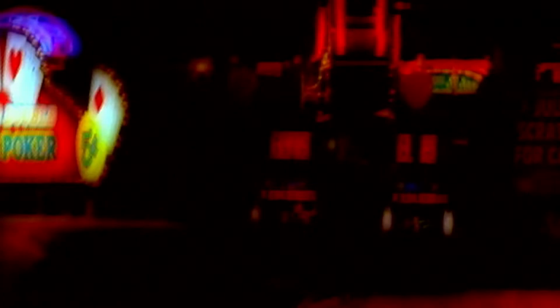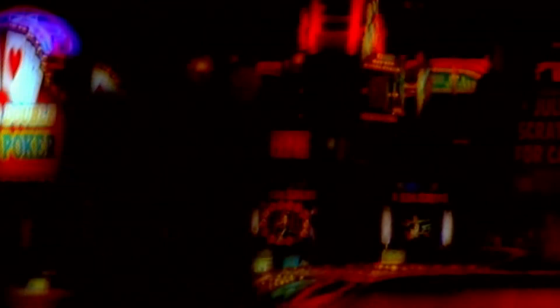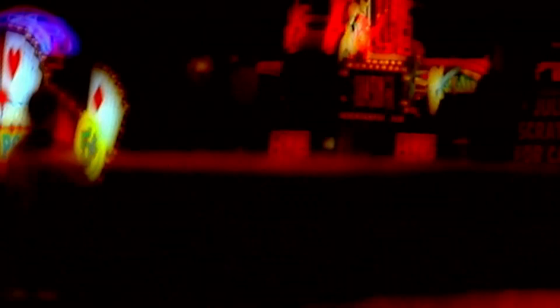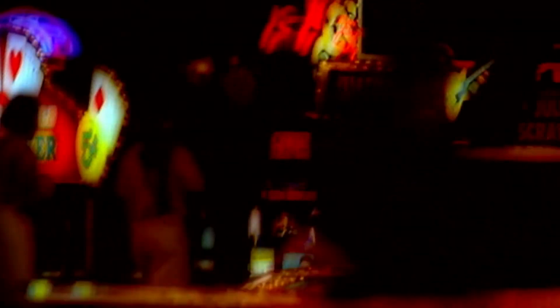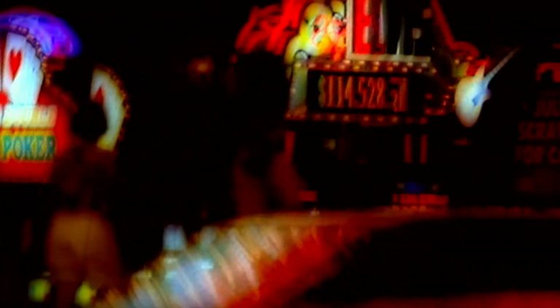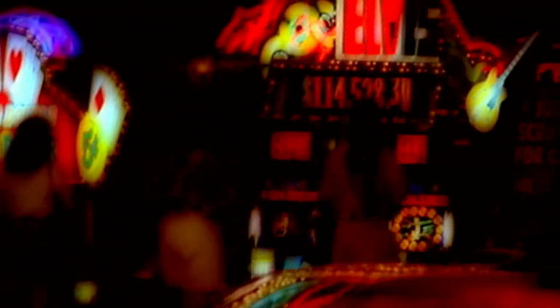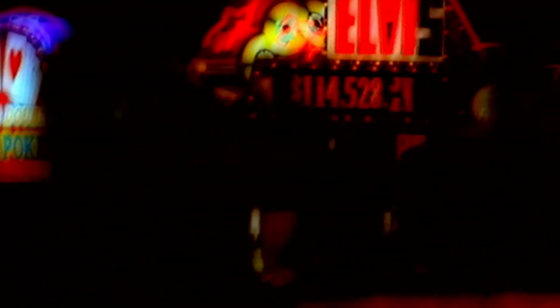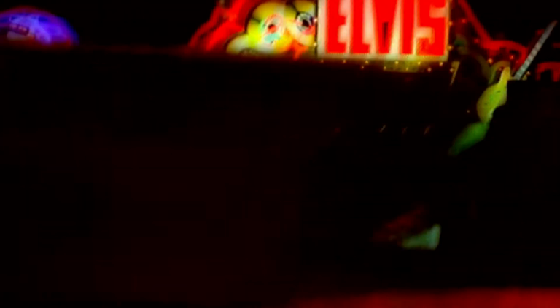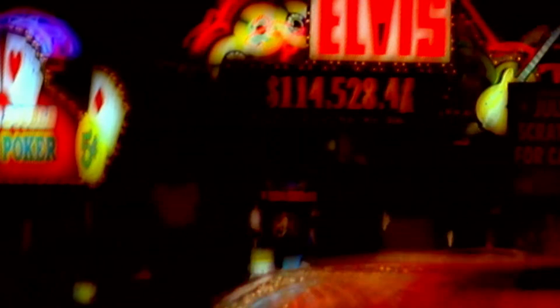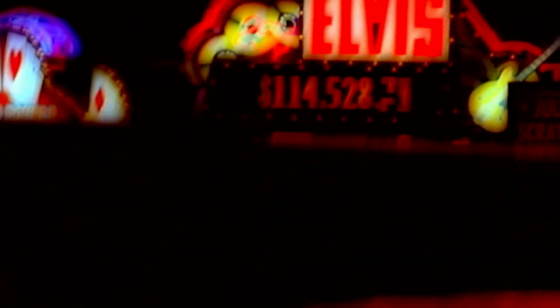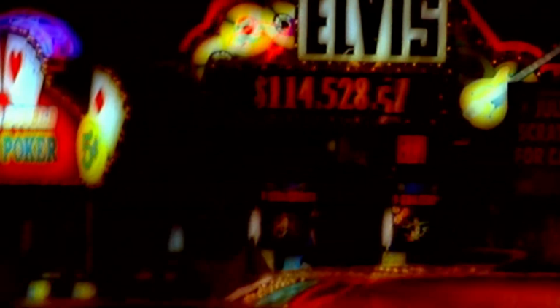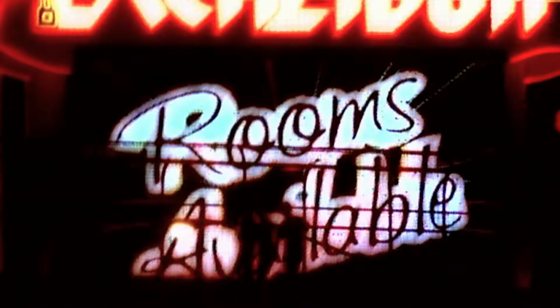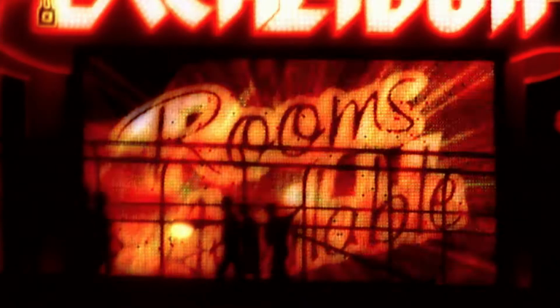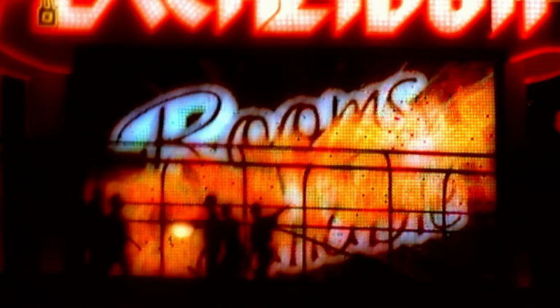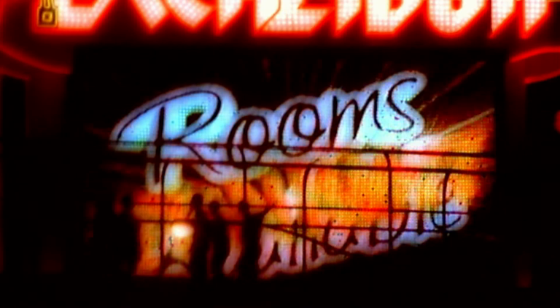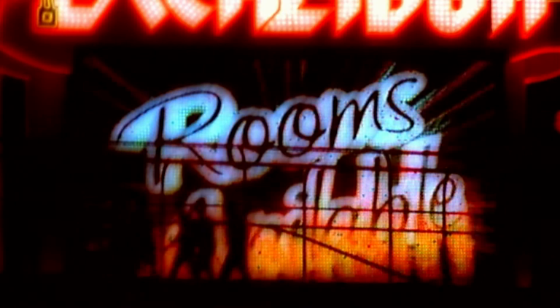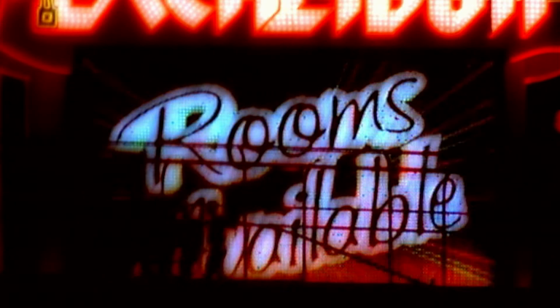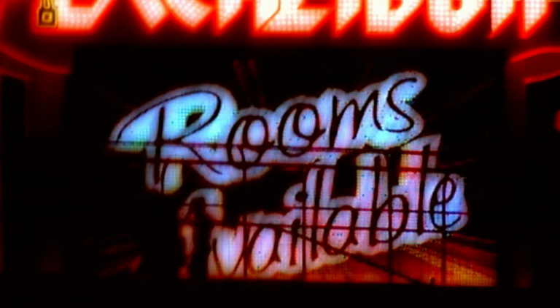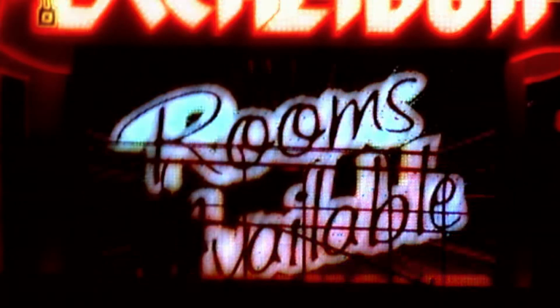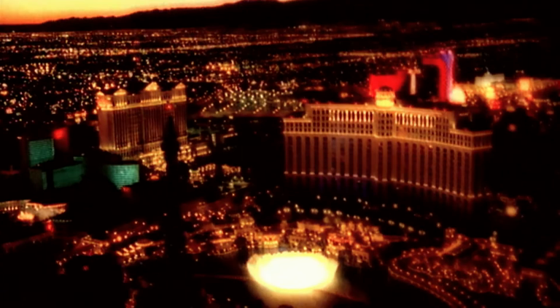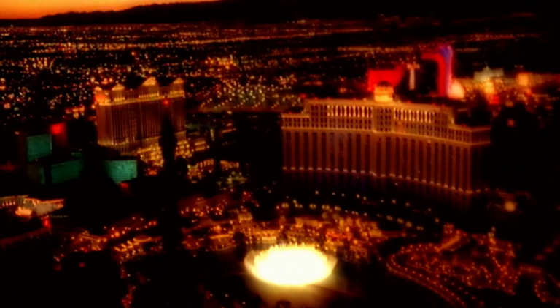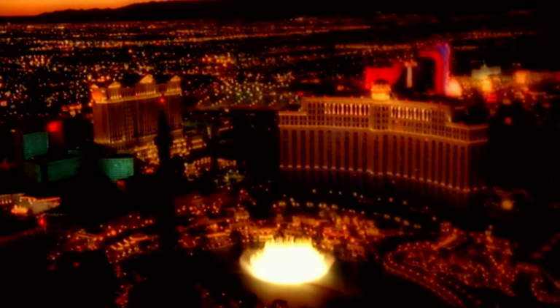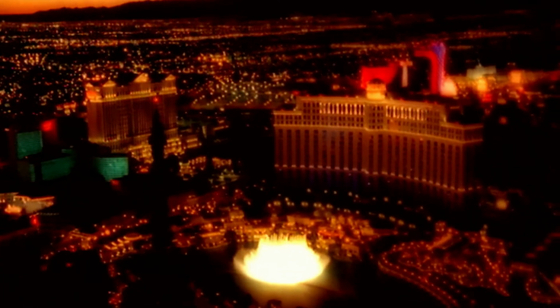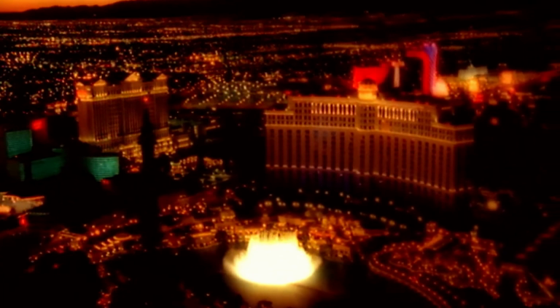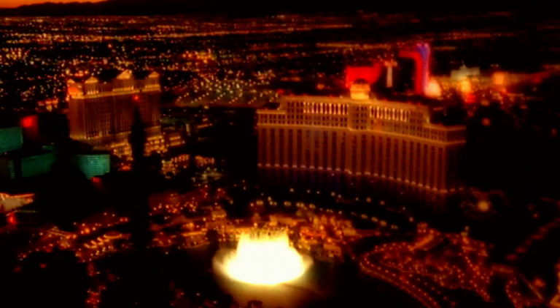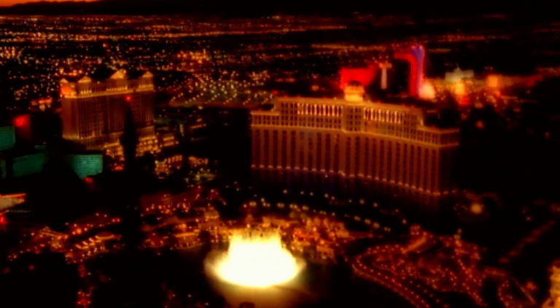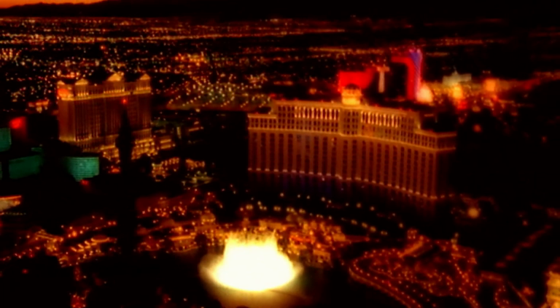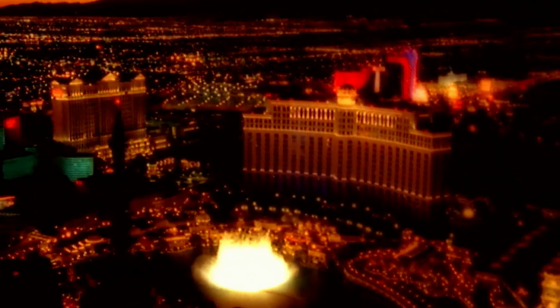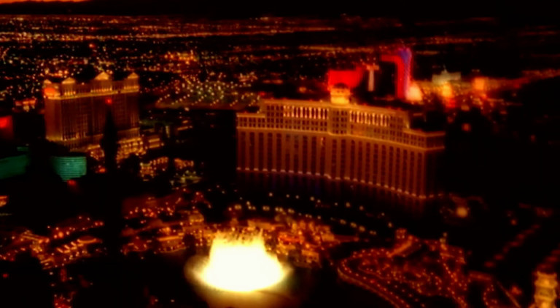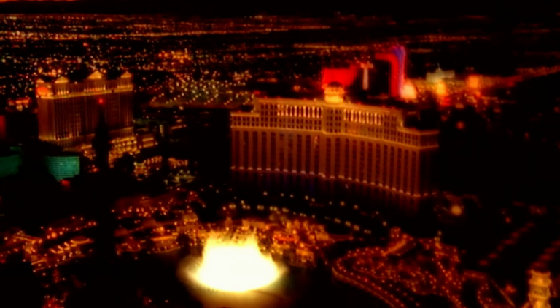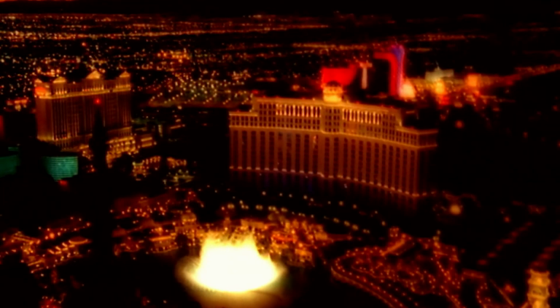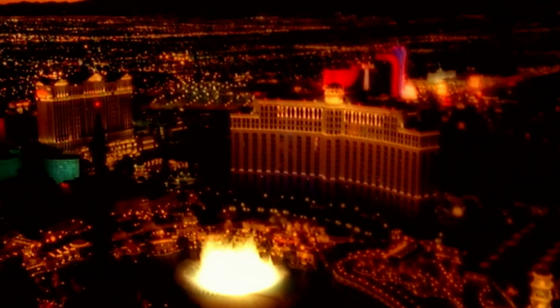With this magnificent dam behind them, the cities in the American West could finally begin to thrive.